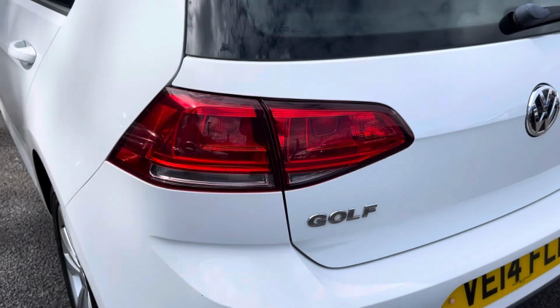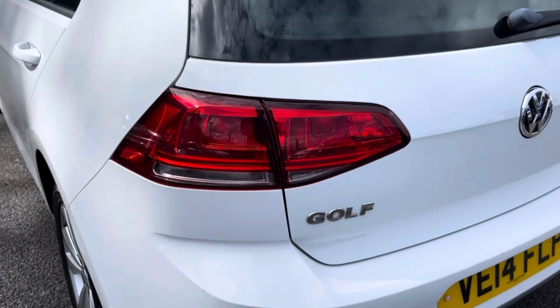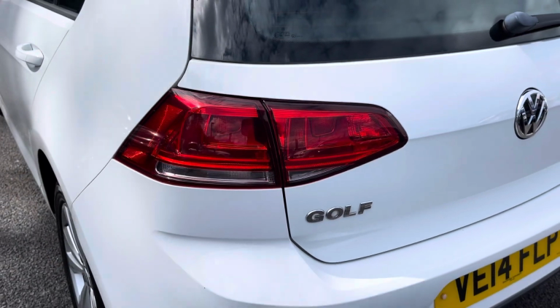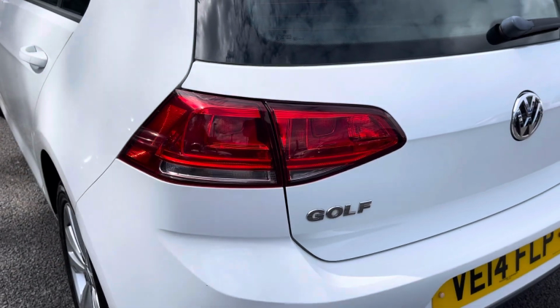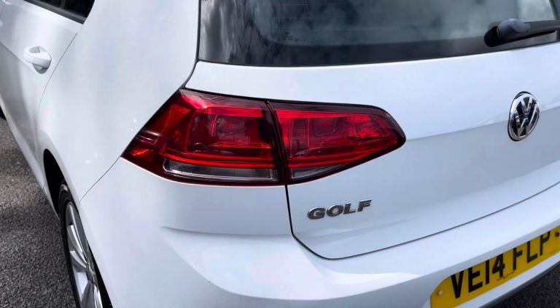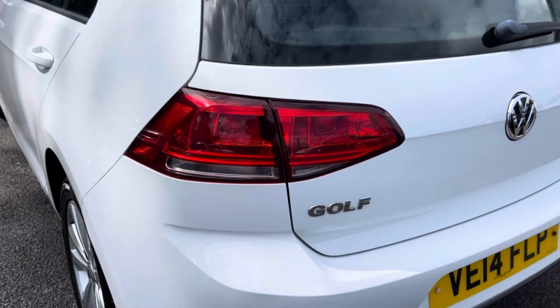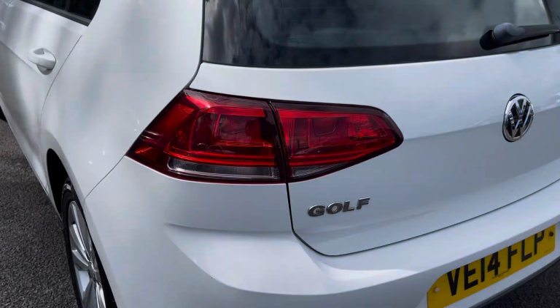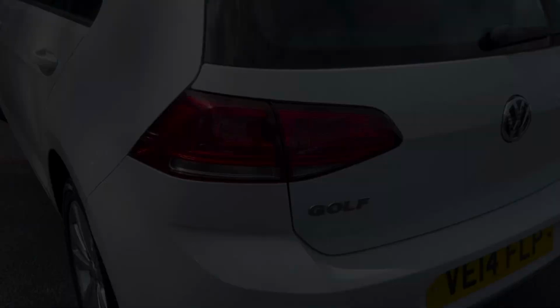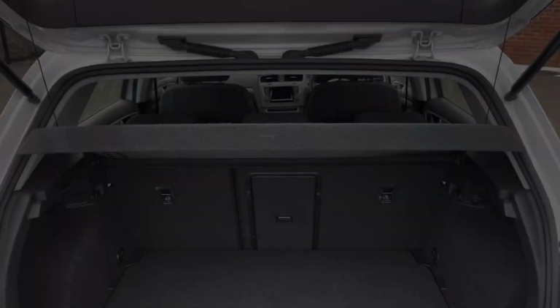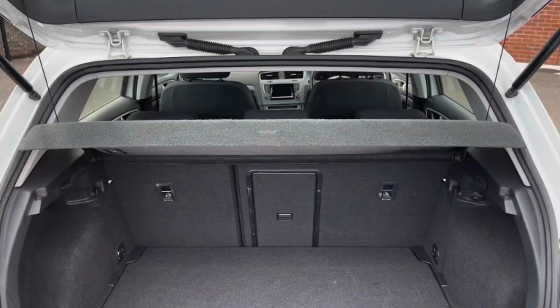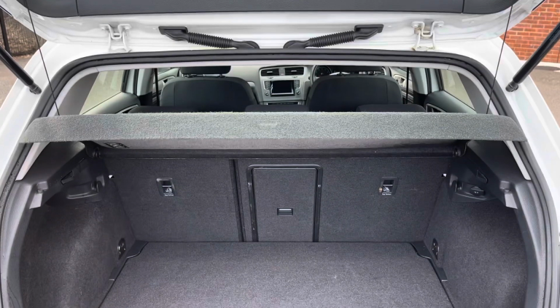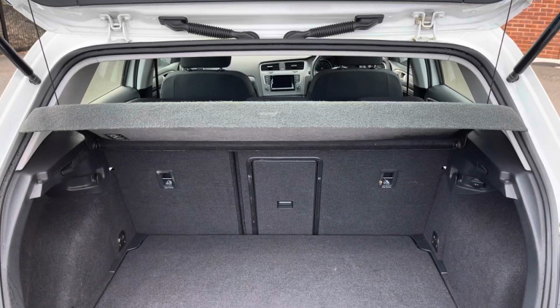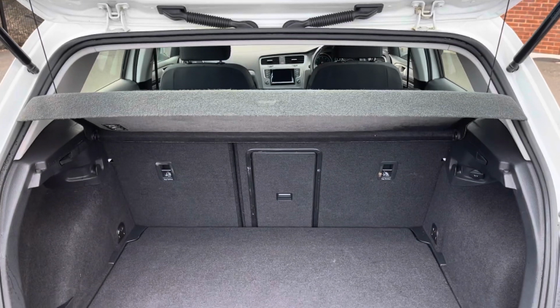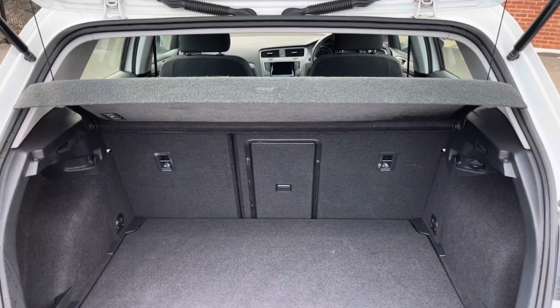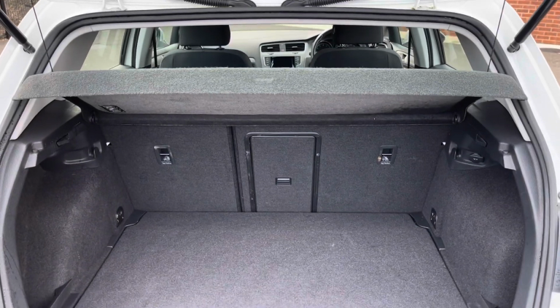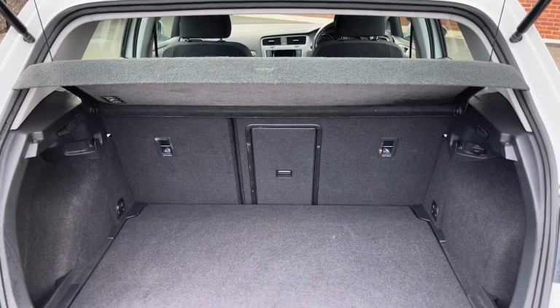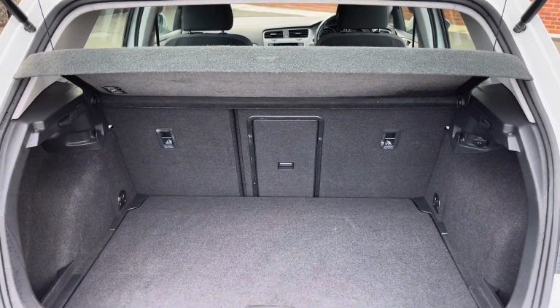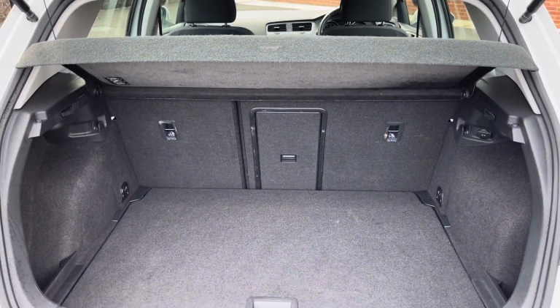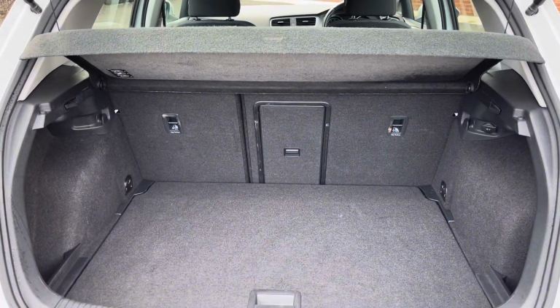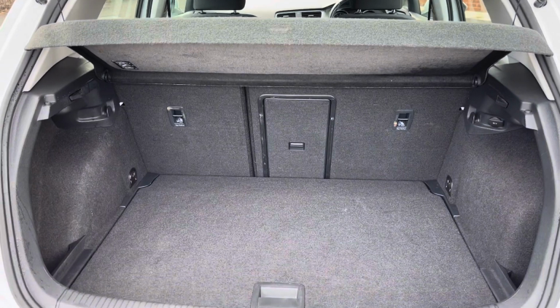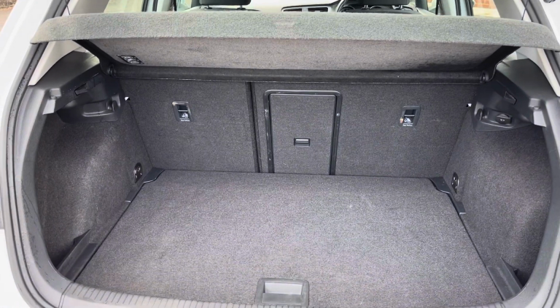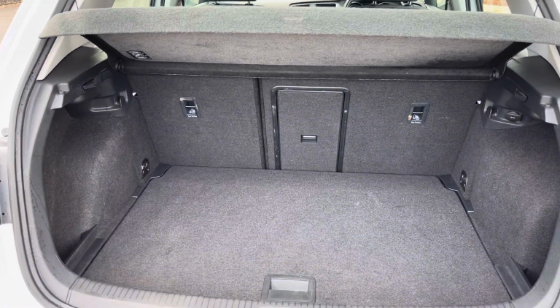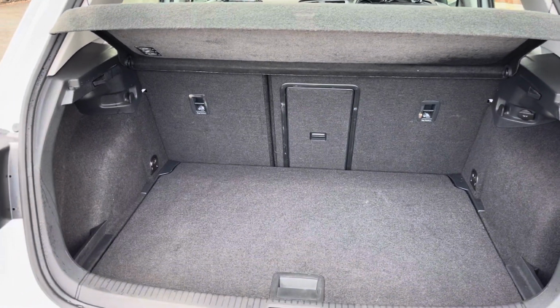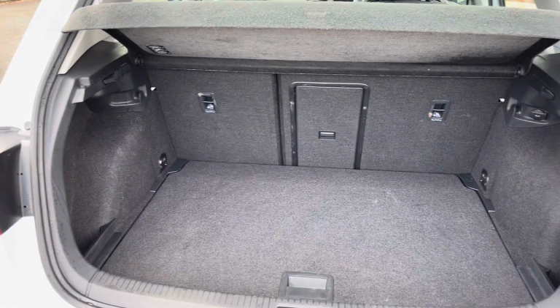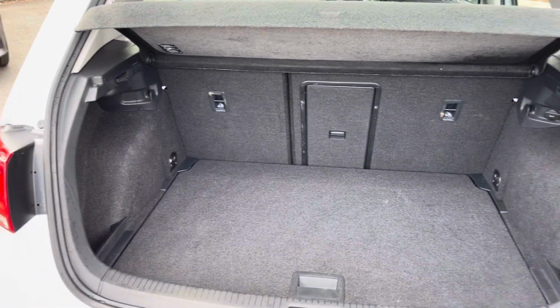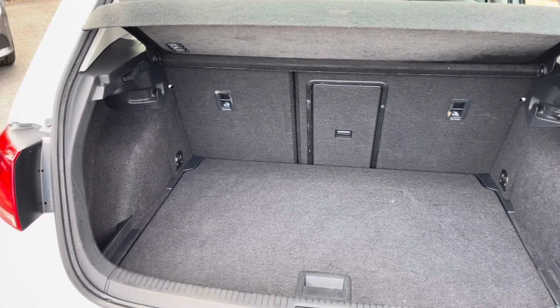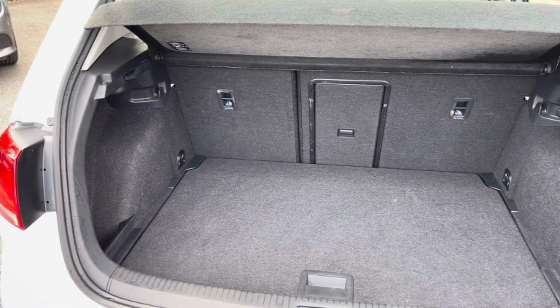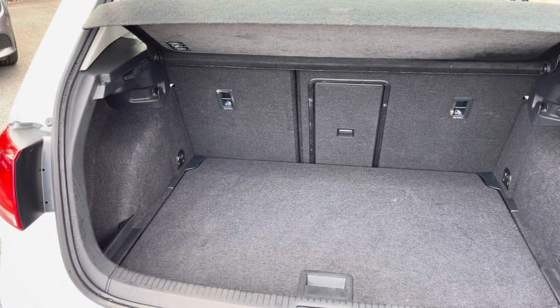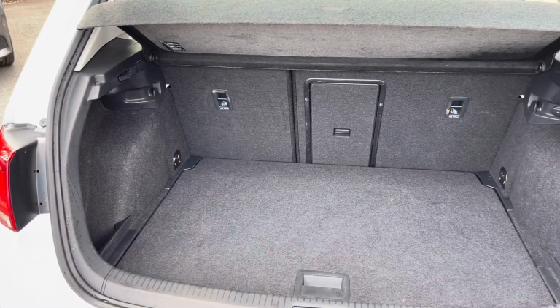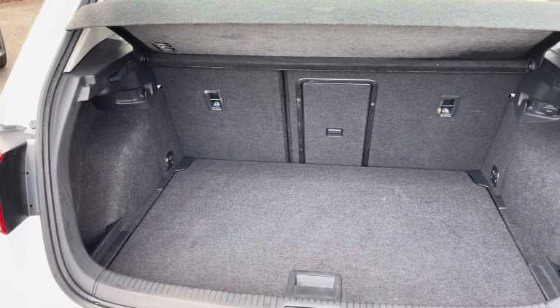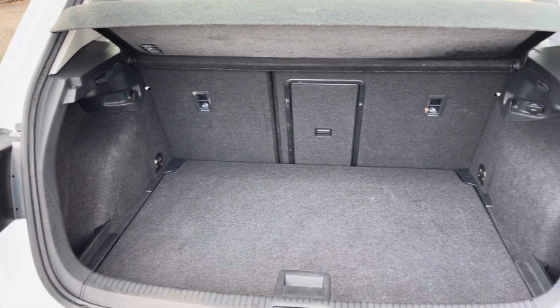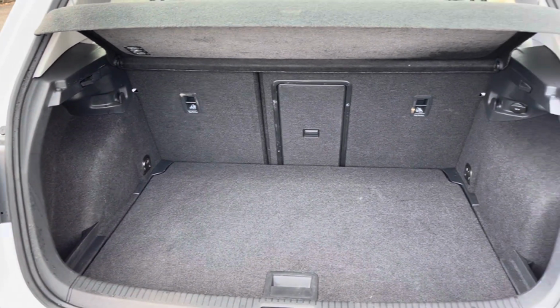Taking a look into the boot now, here you can see you do have plenty of space for your weekly shopping as well as multiple suitcases.